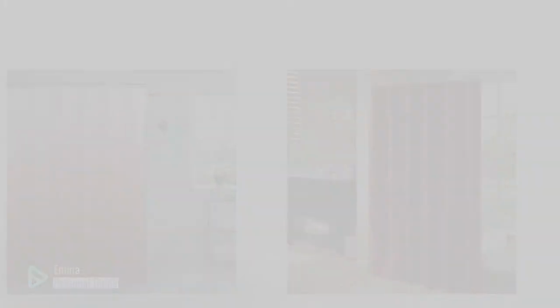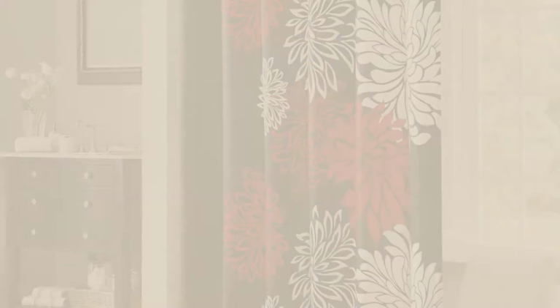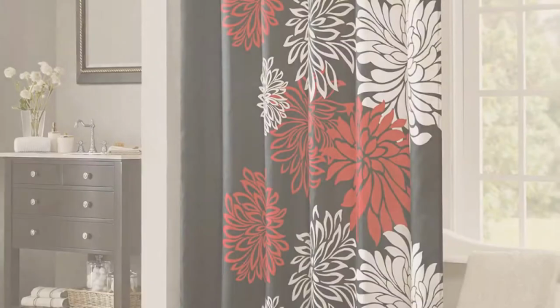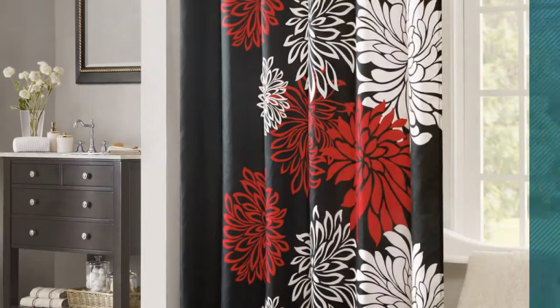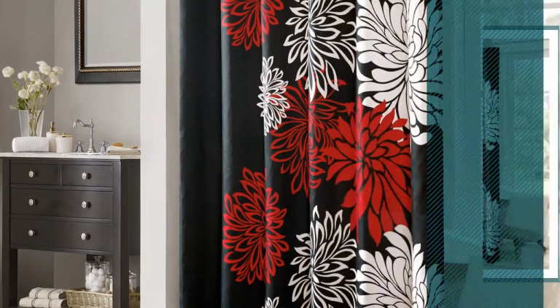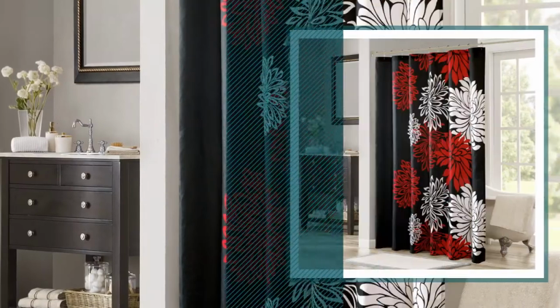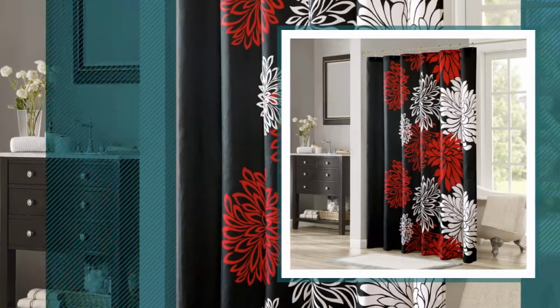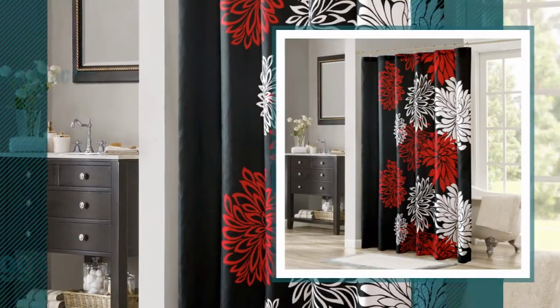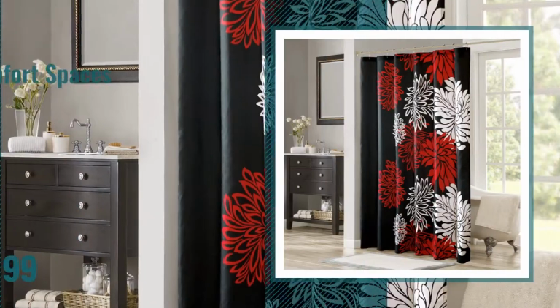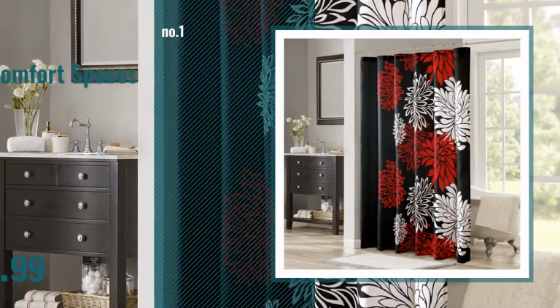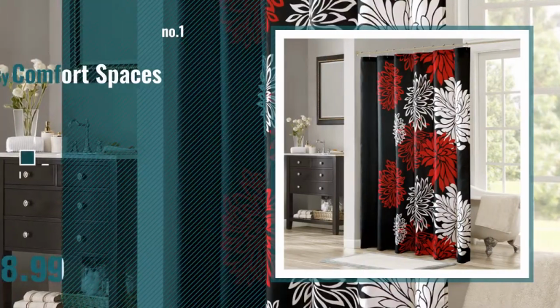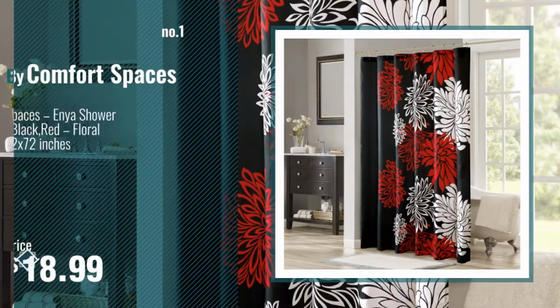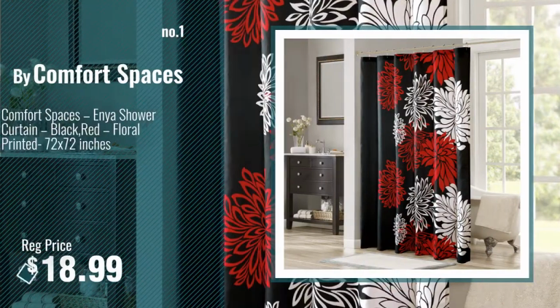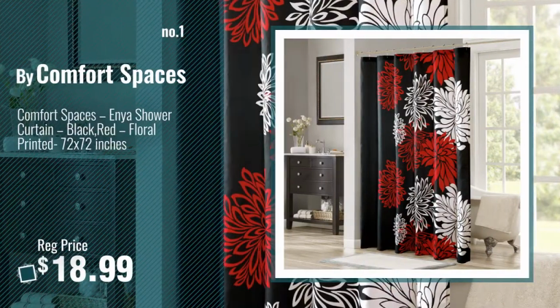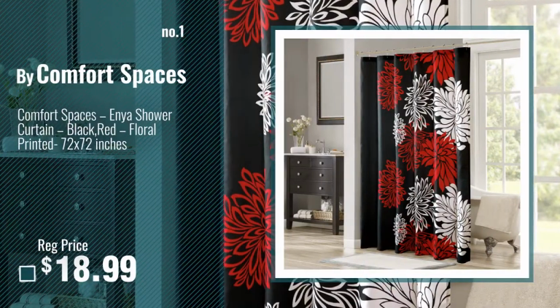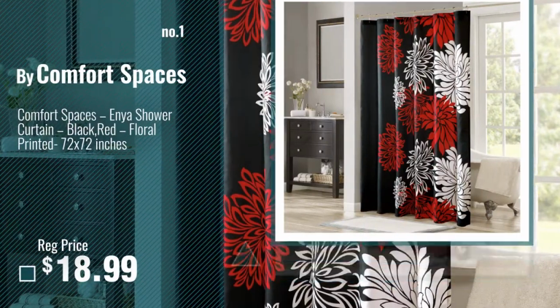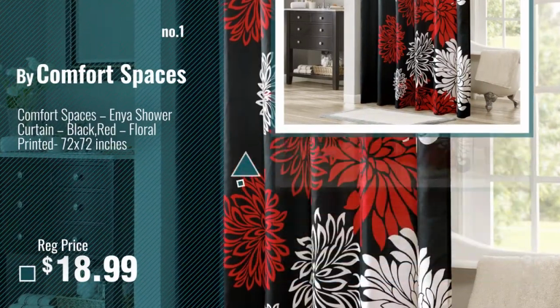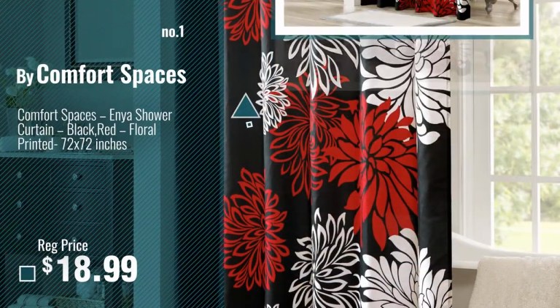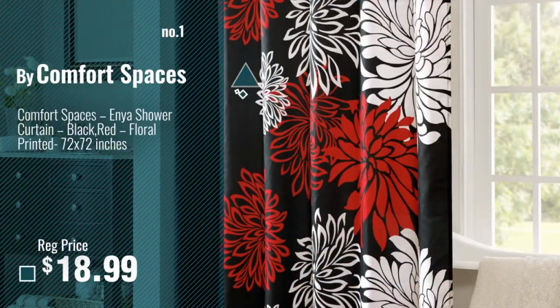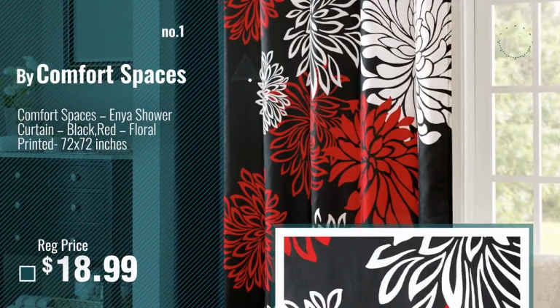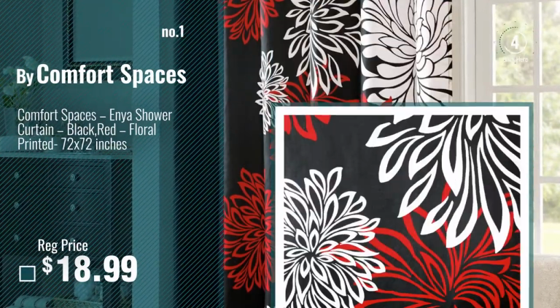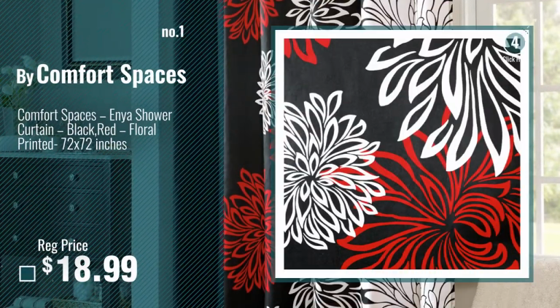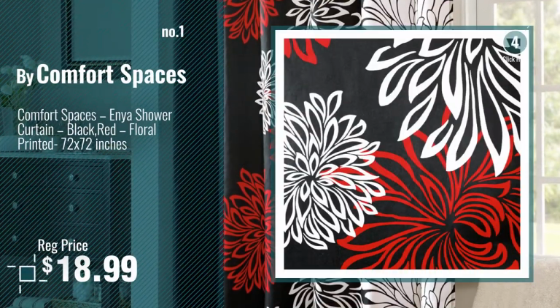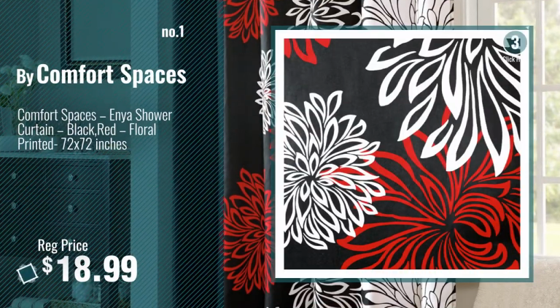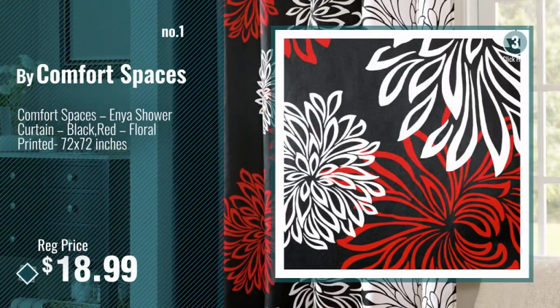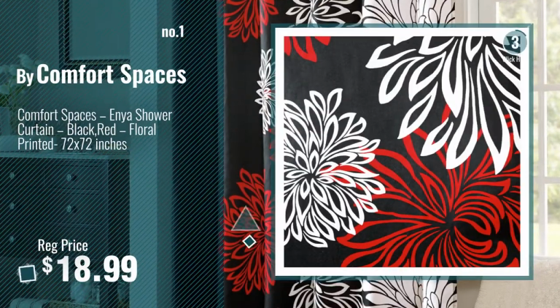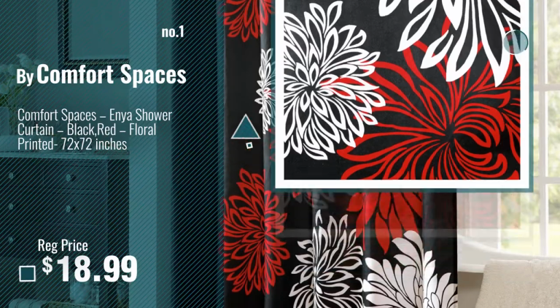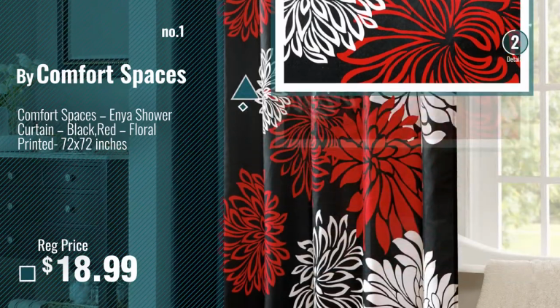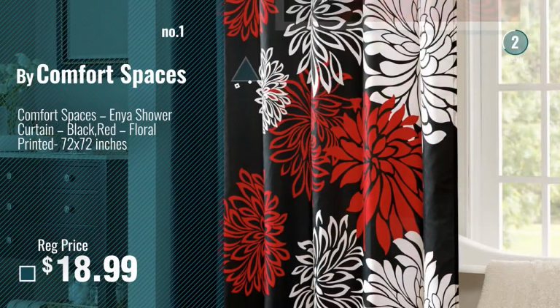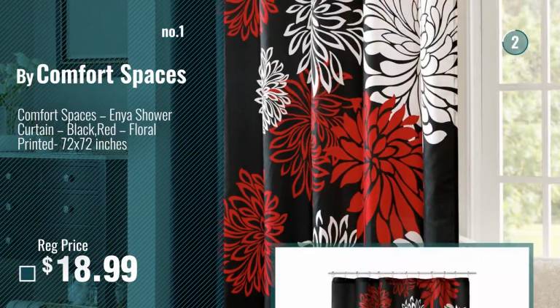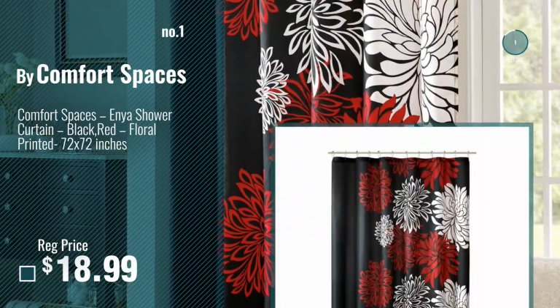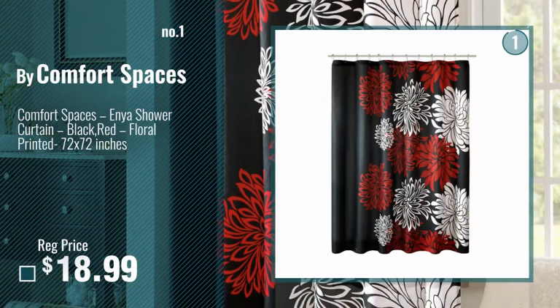Number 1, Most Popular: Buy Comfort Spaces. Watch this video and choose your favorite.